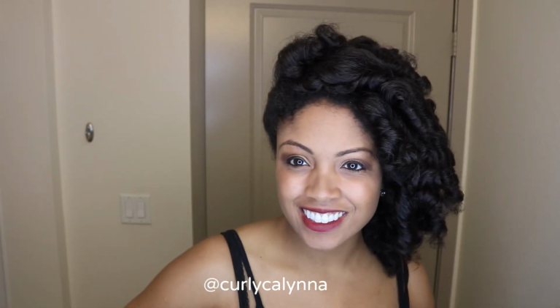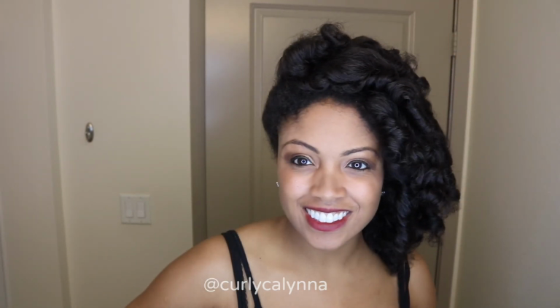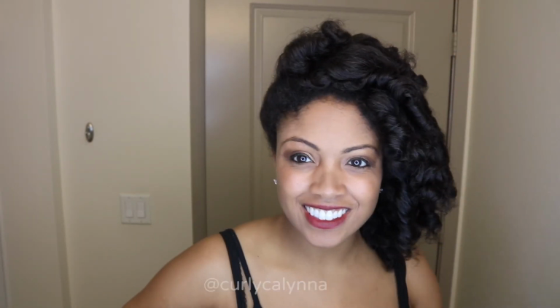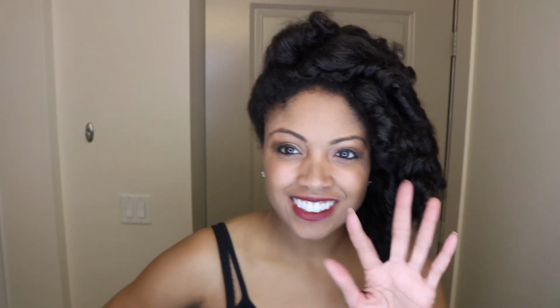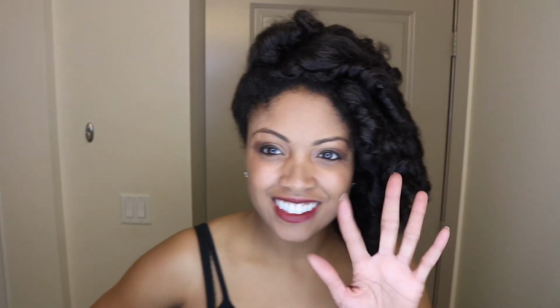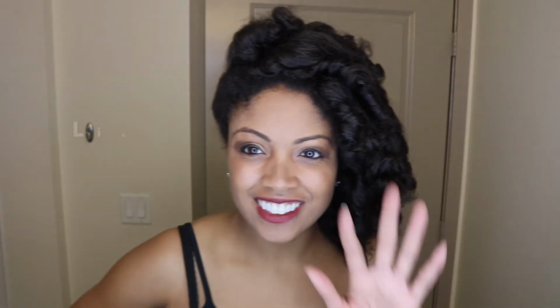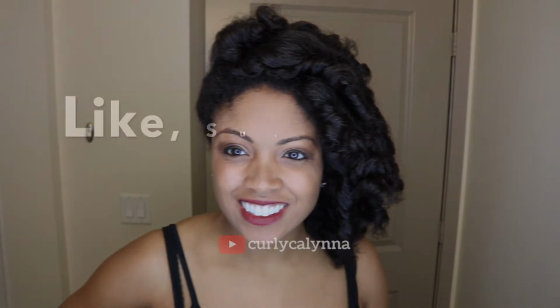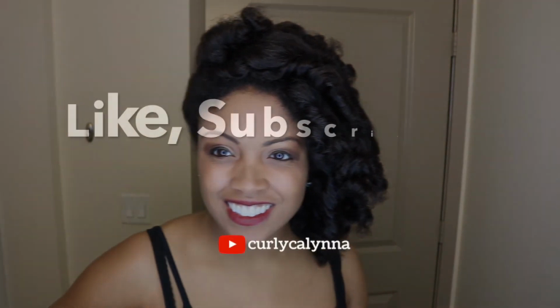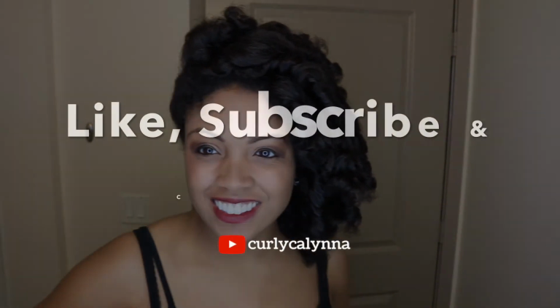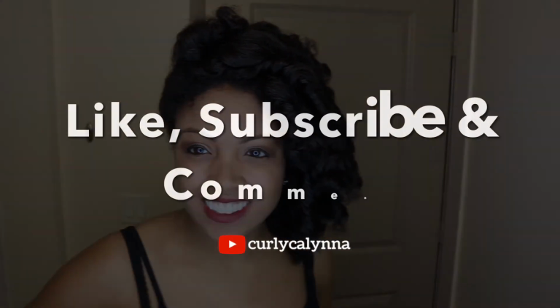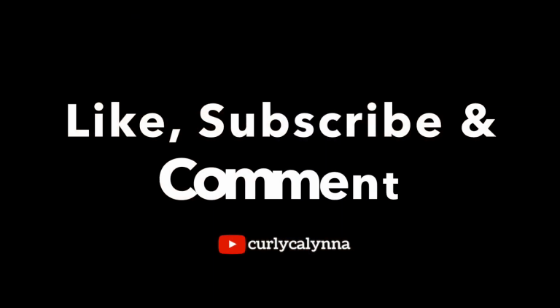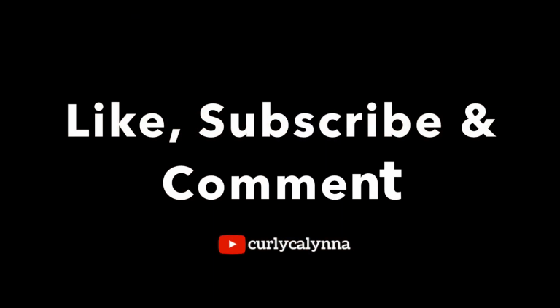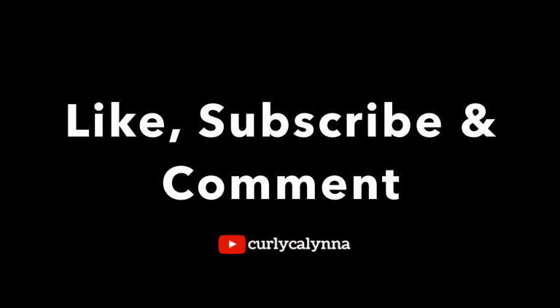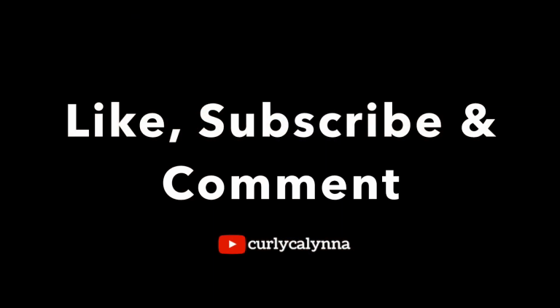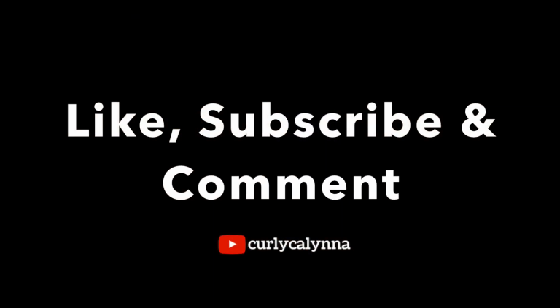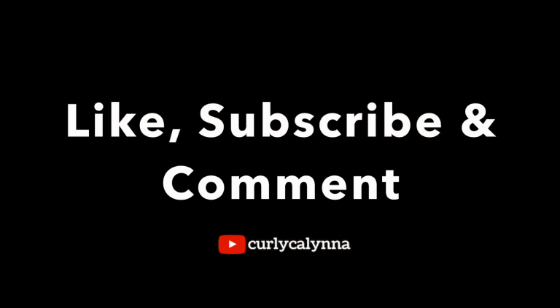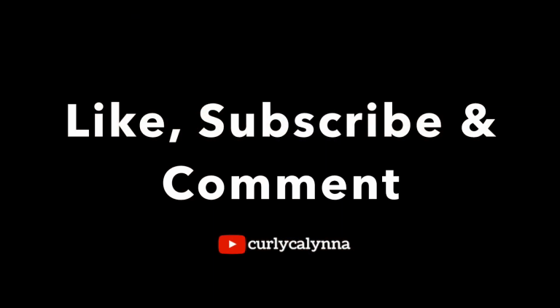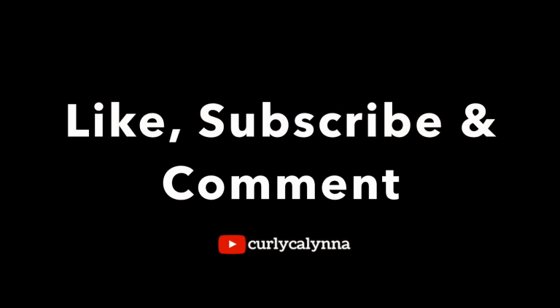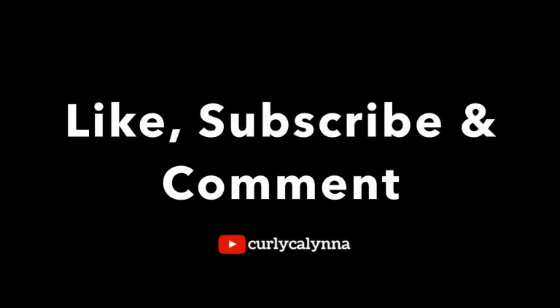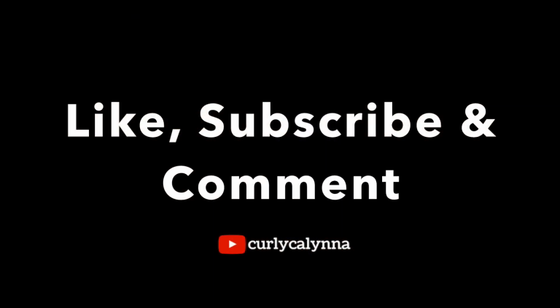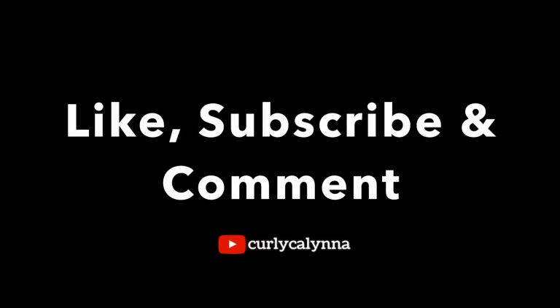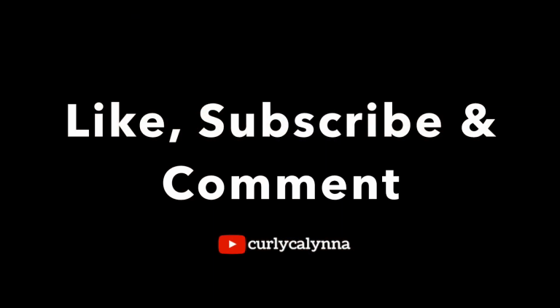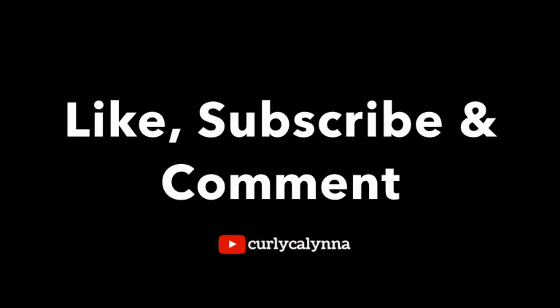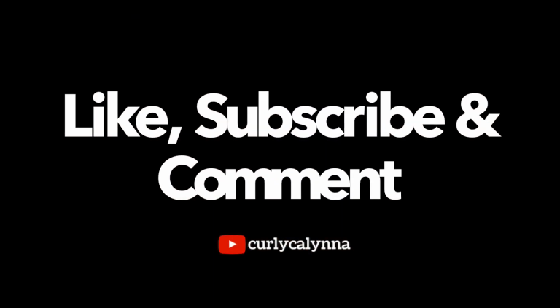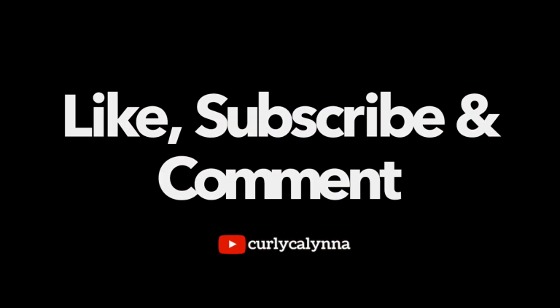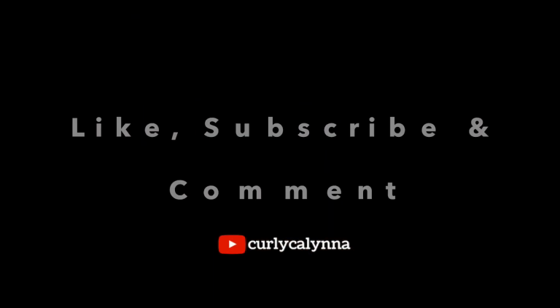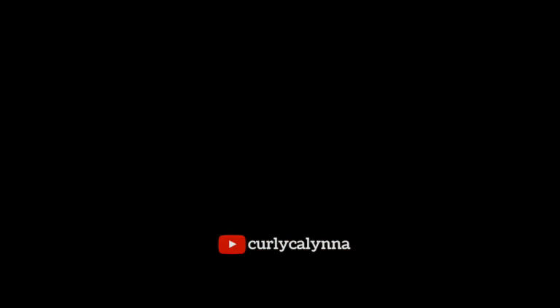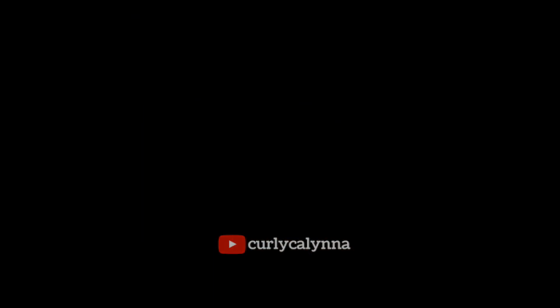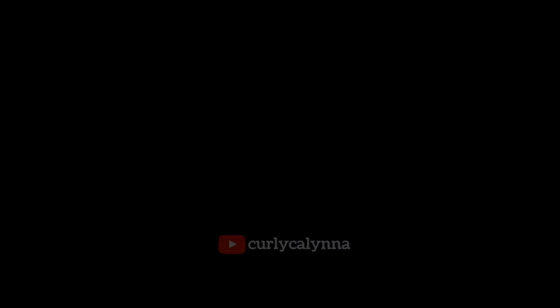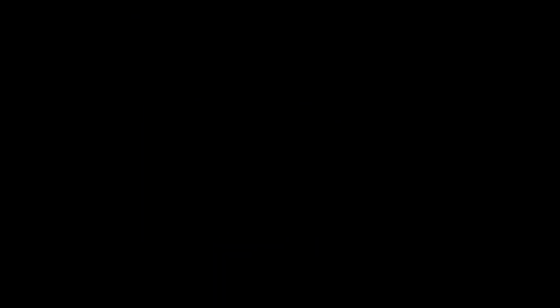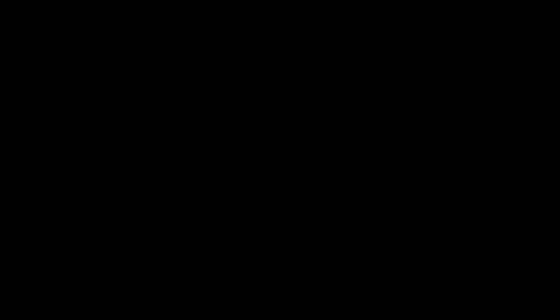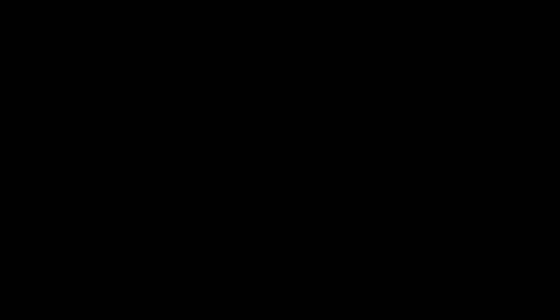This is my finished look. I hope you guys will give this a try — thank you for watching, don't forget to like, subscribe, and comment, and I'll see you in the next one.